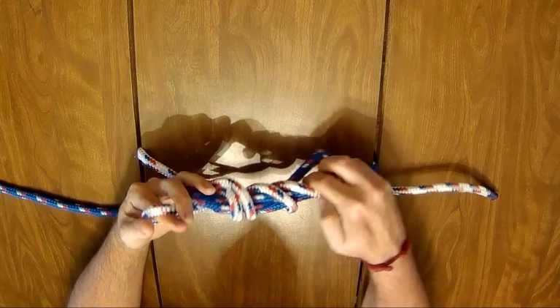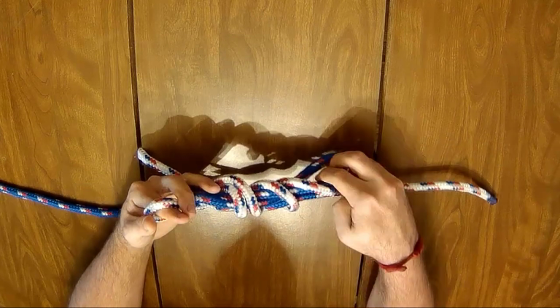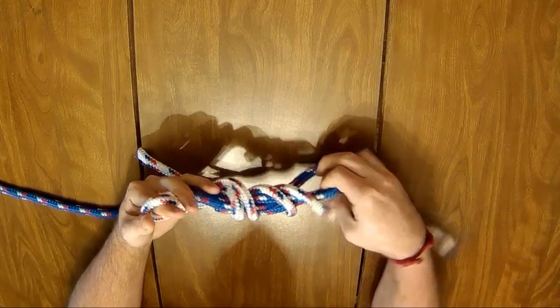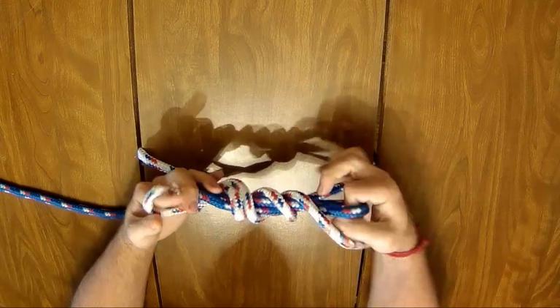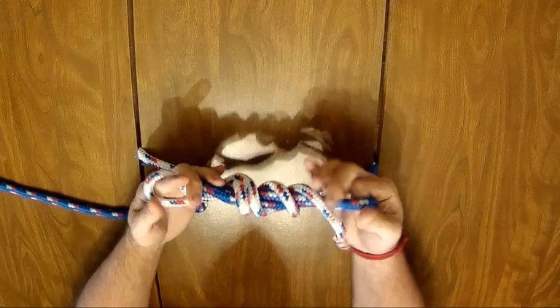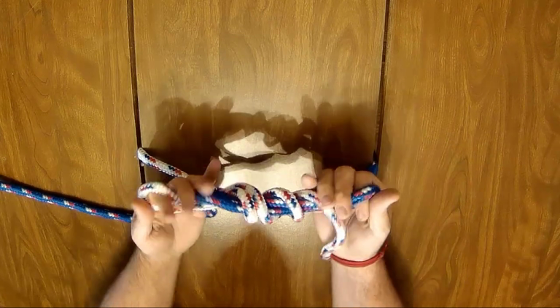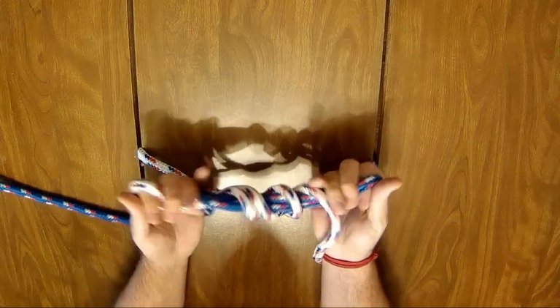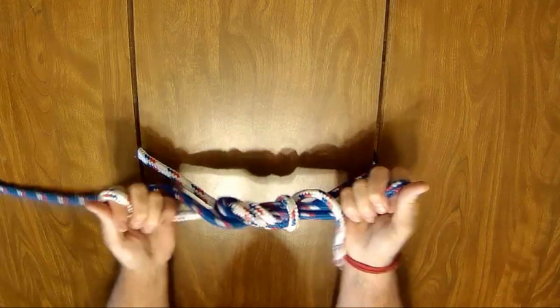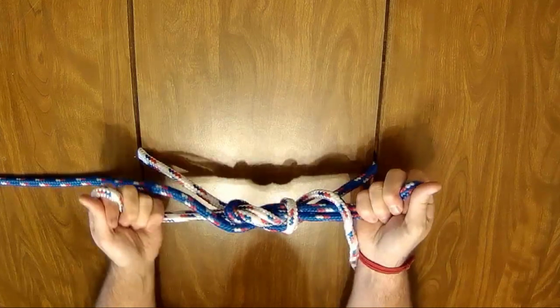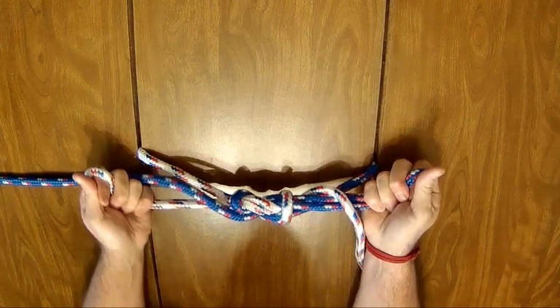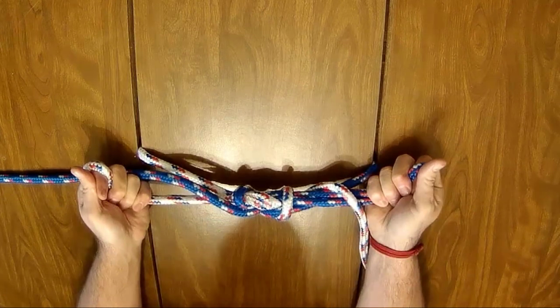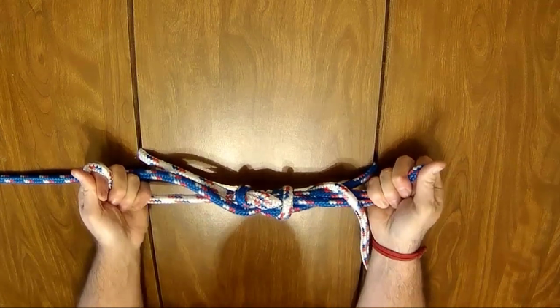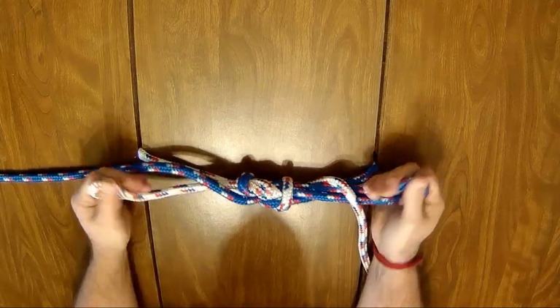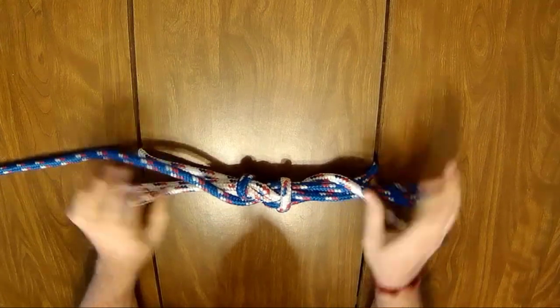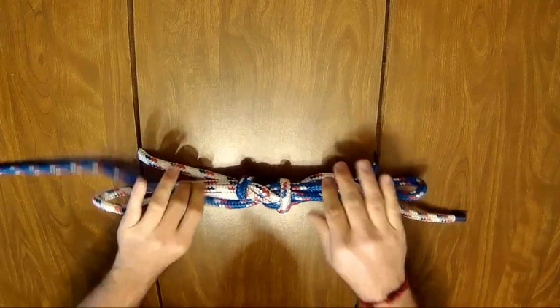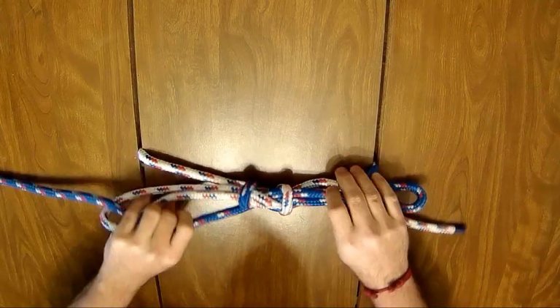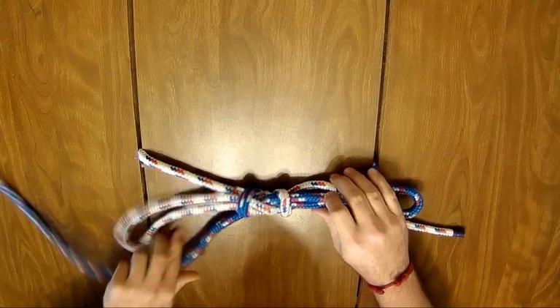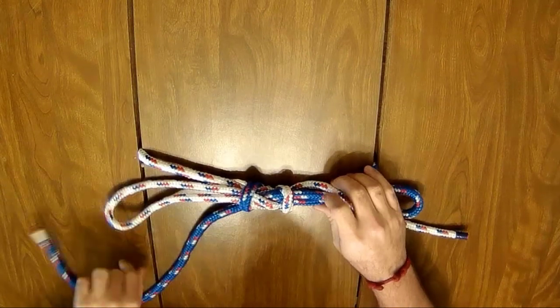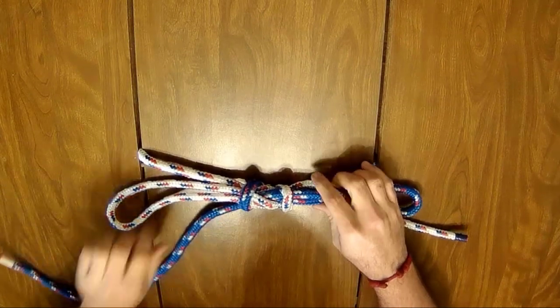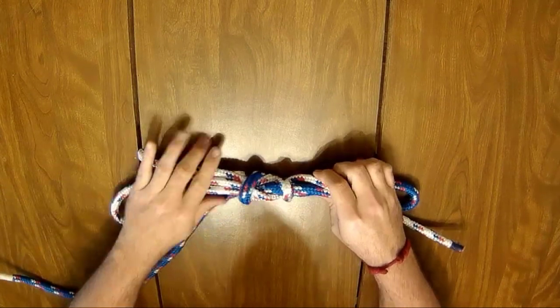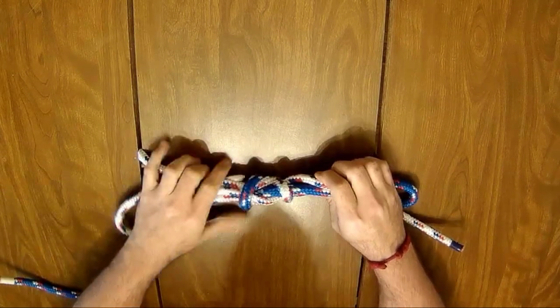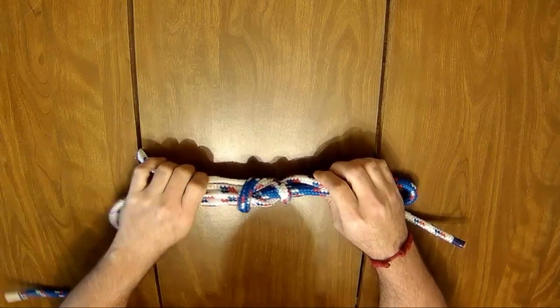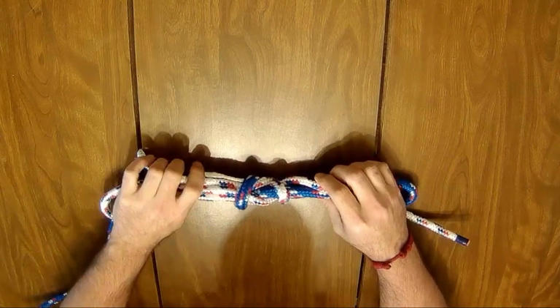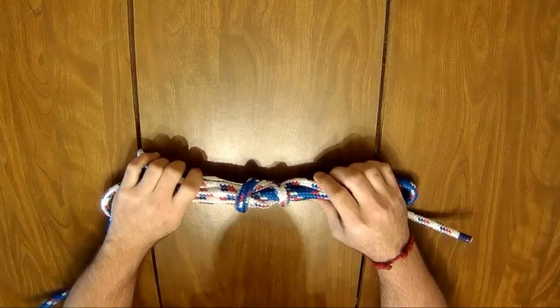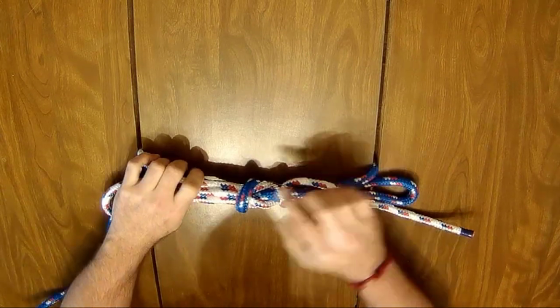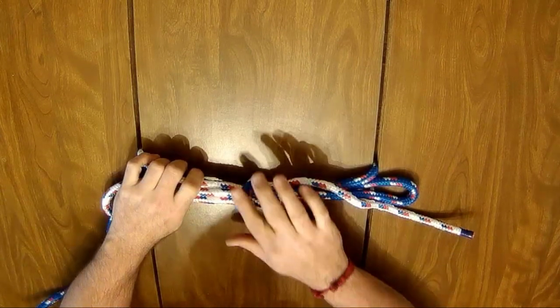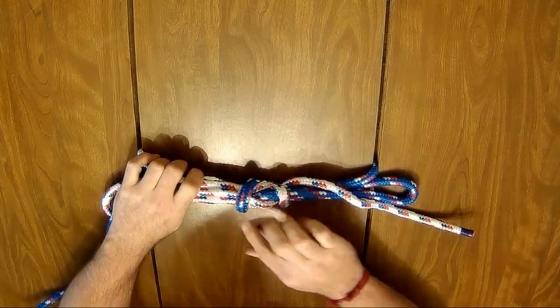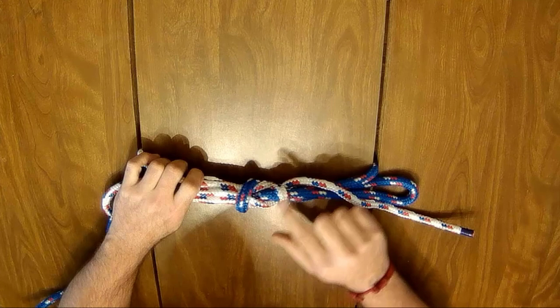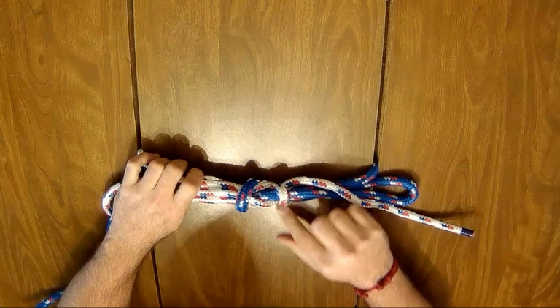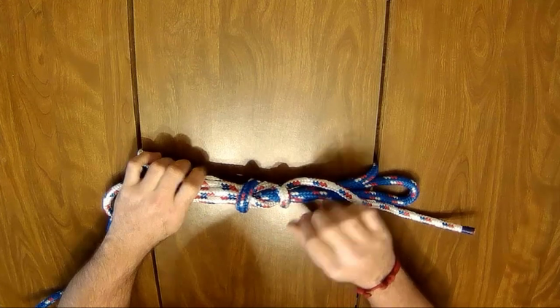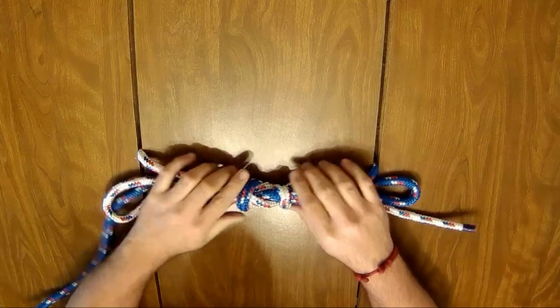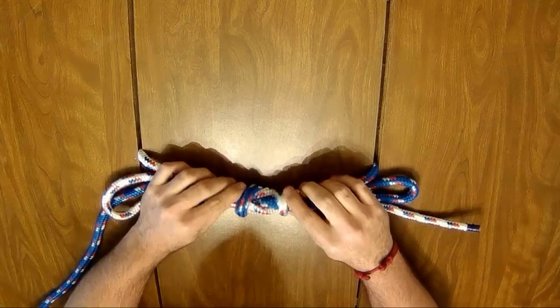Pull on the two loops to tighten. If done correctly, you should see these two ridges.